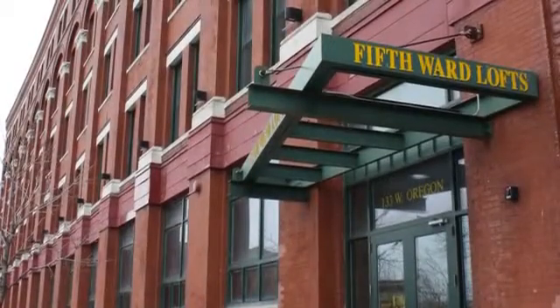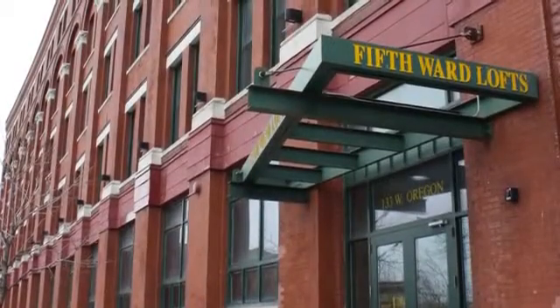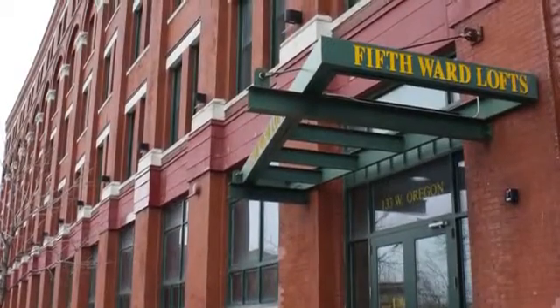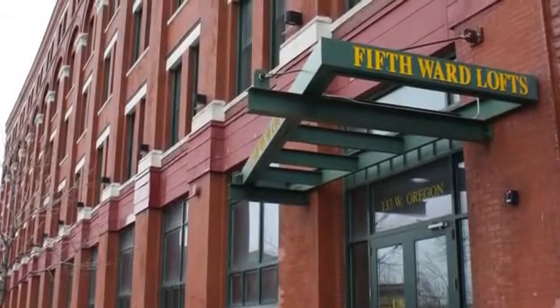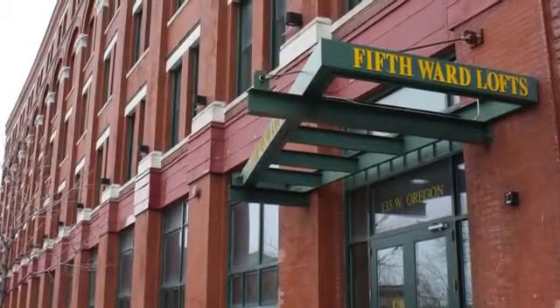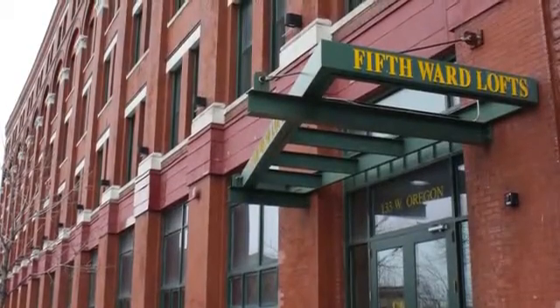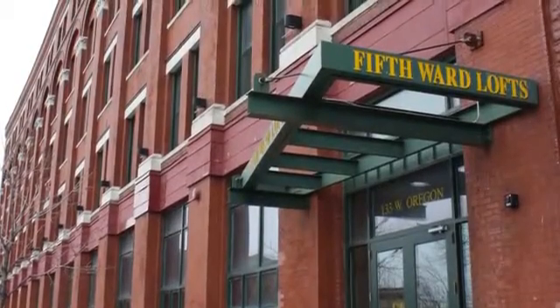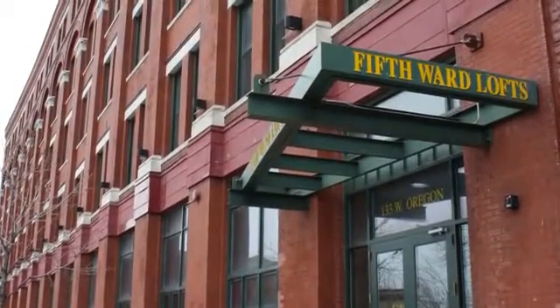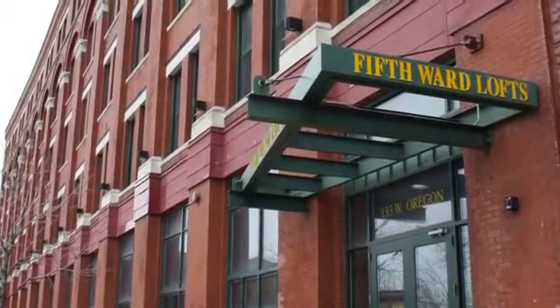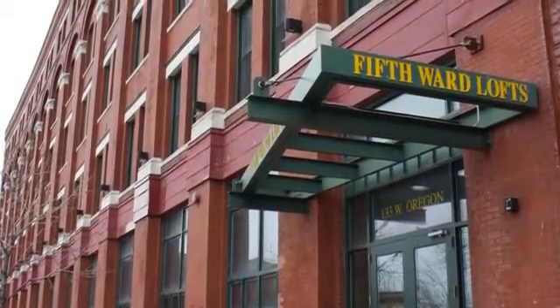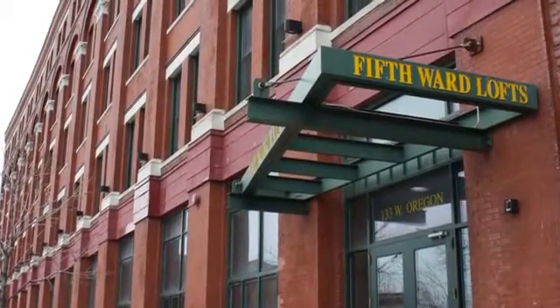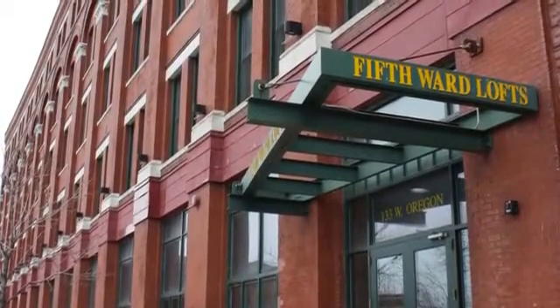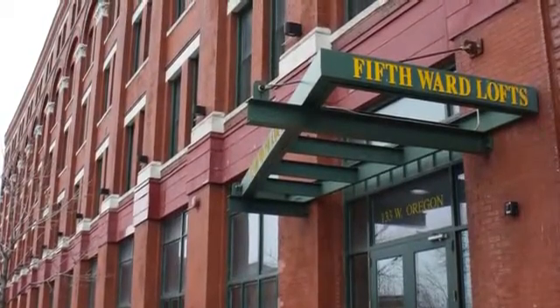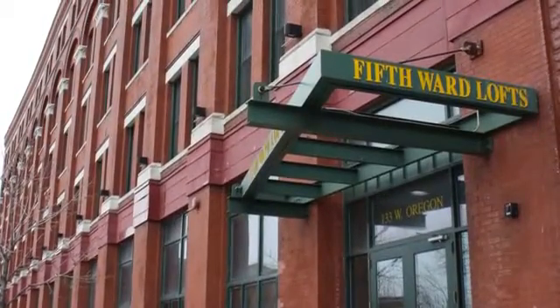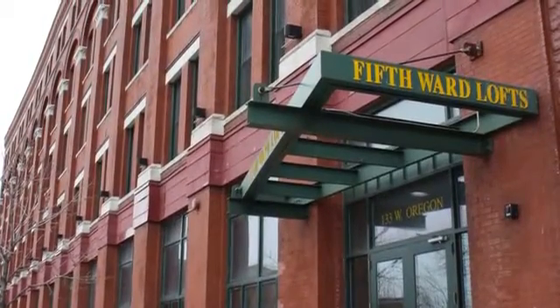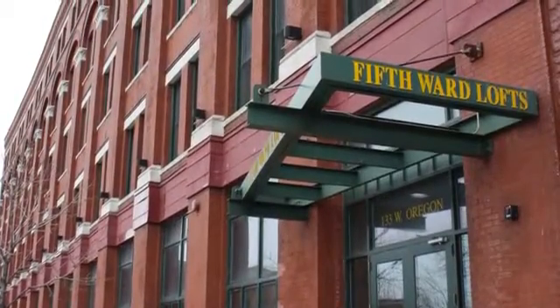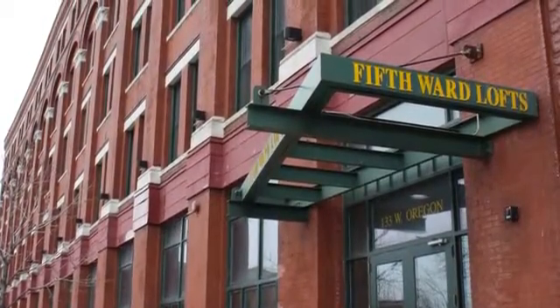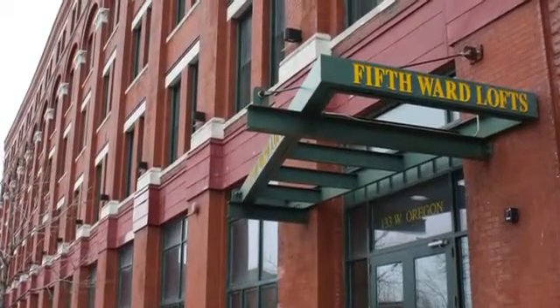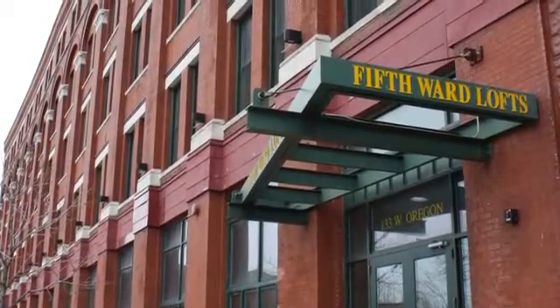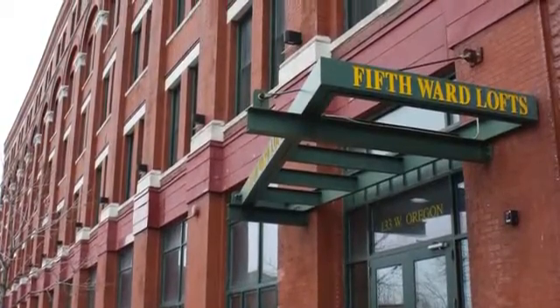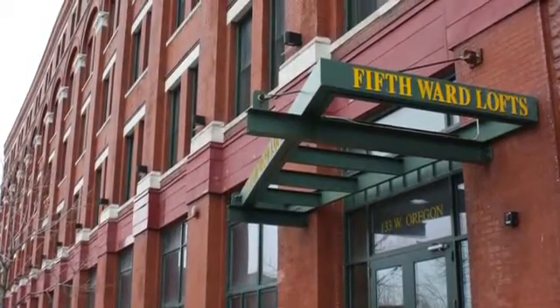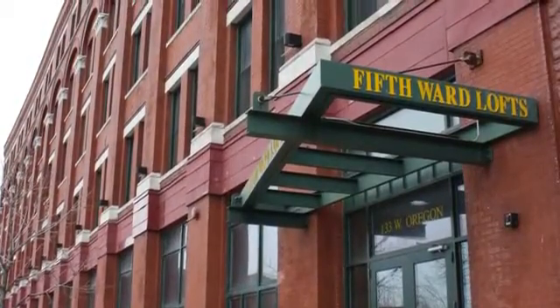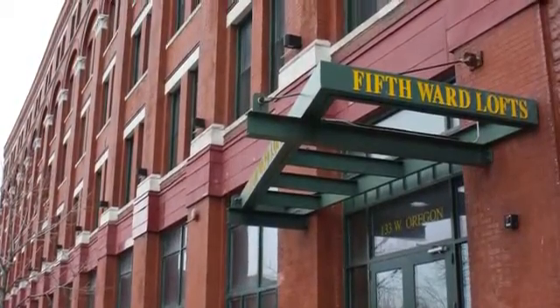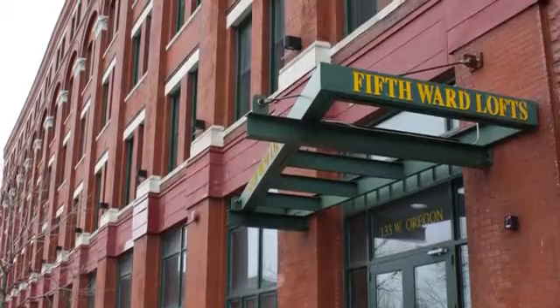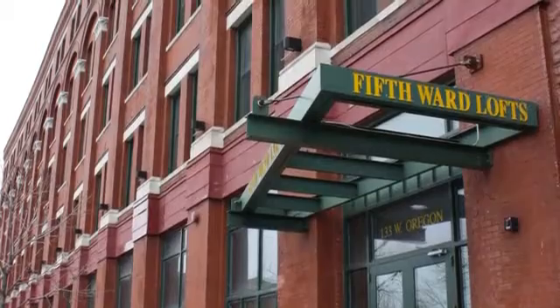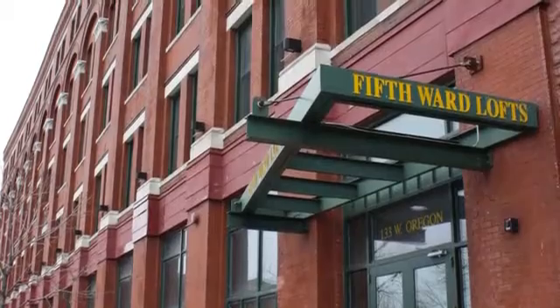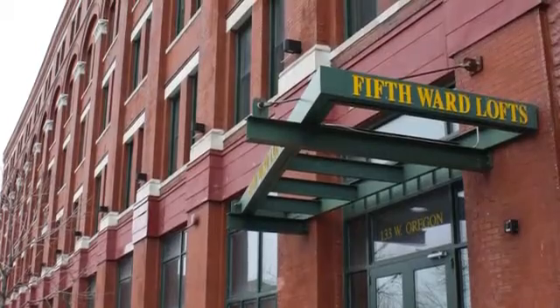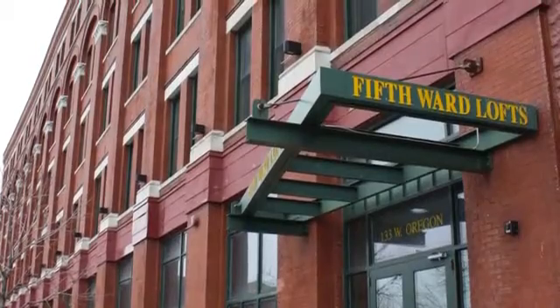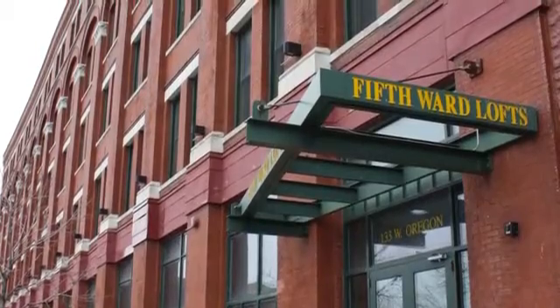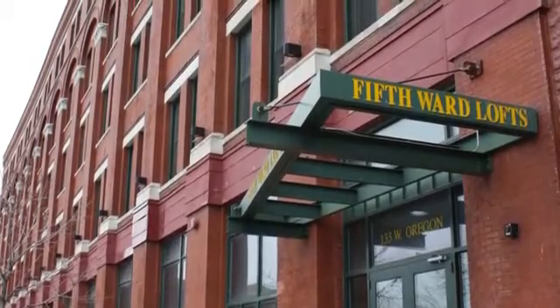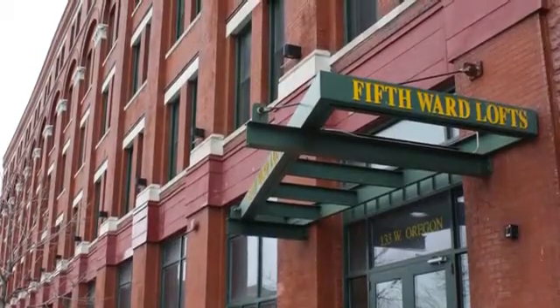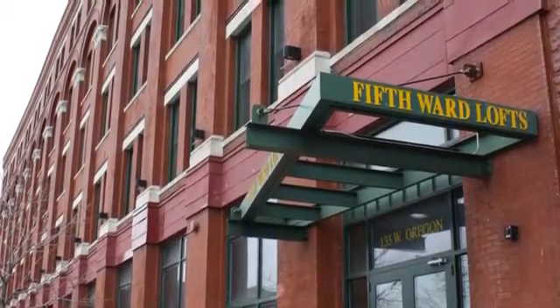For classy apartment living, Historic Fifth Ward Lofts is where you want to be.